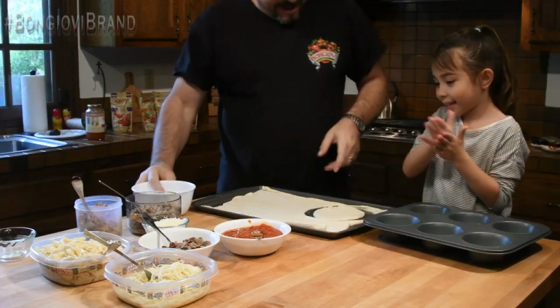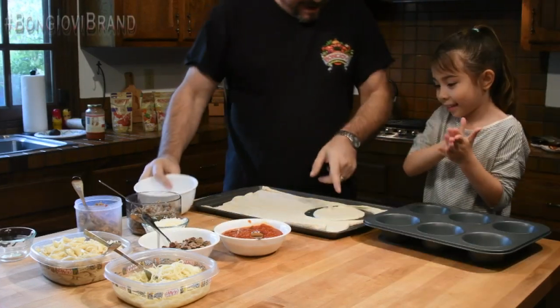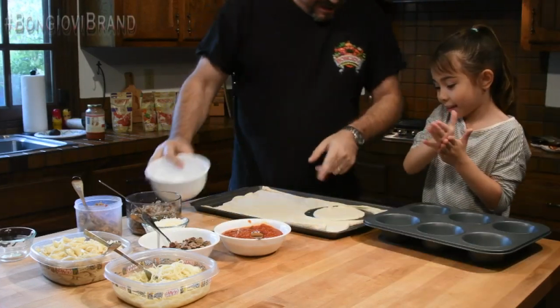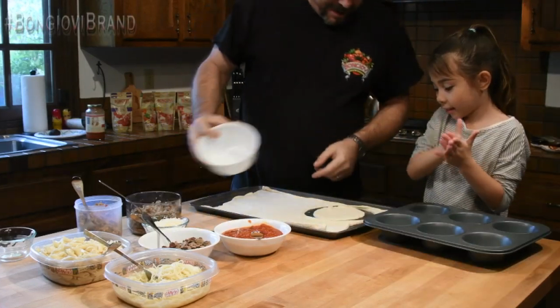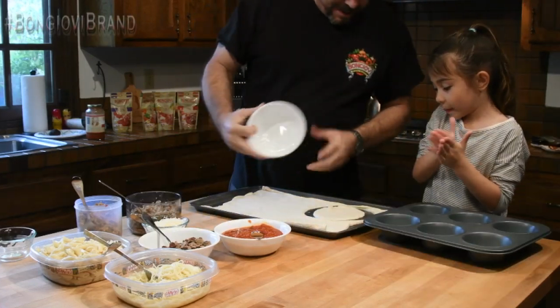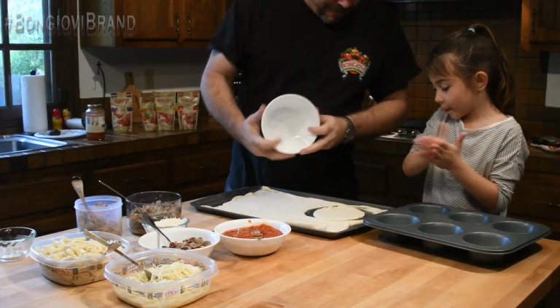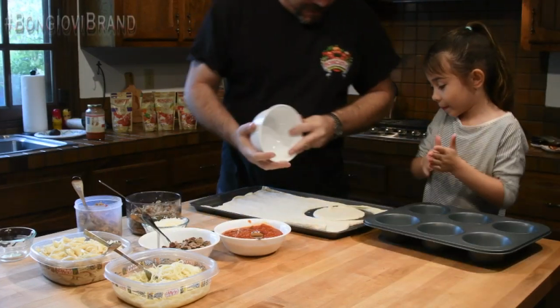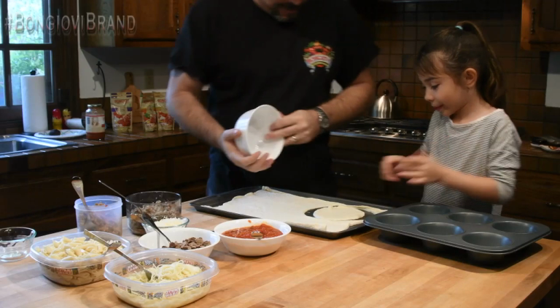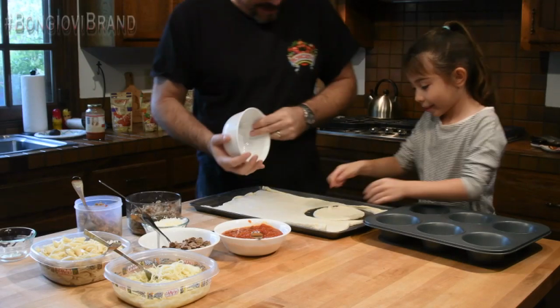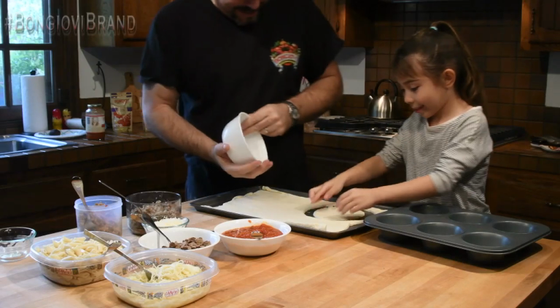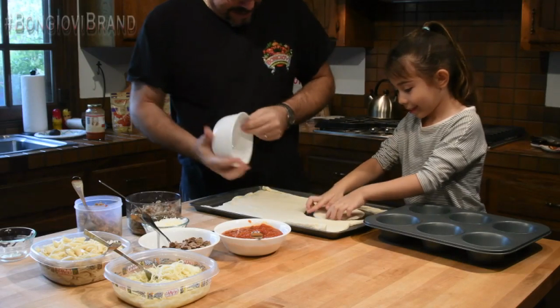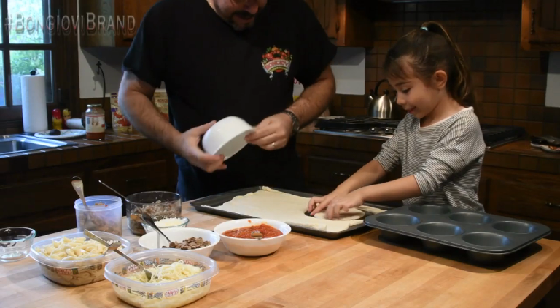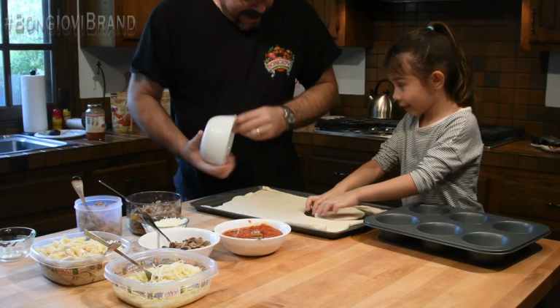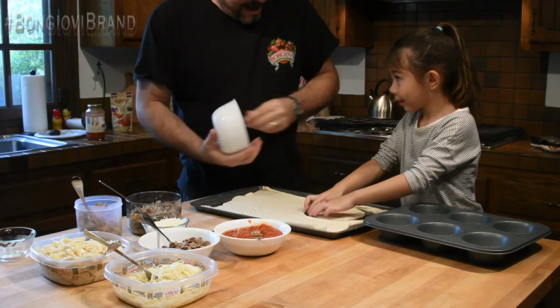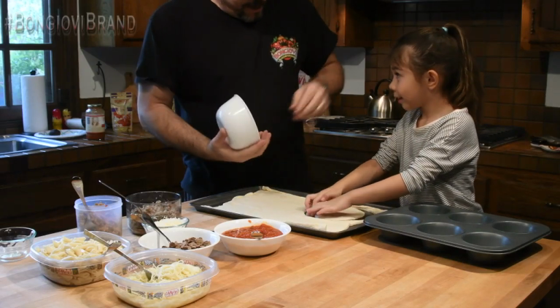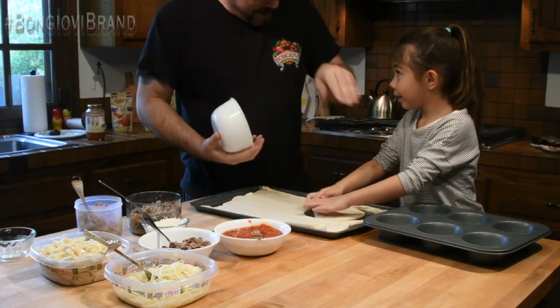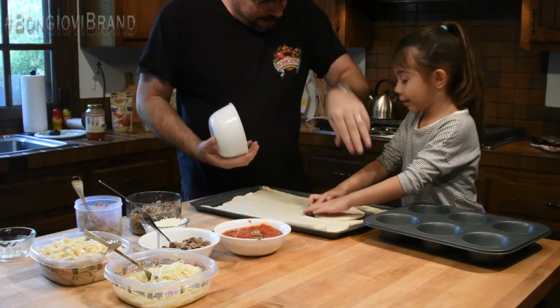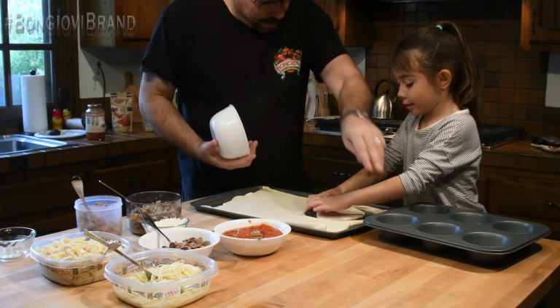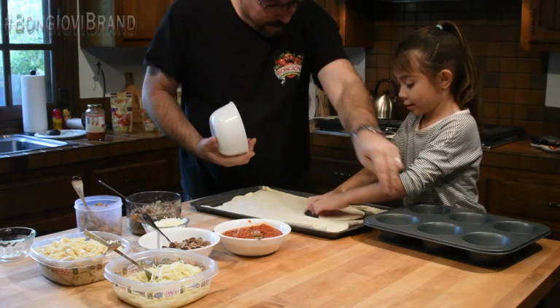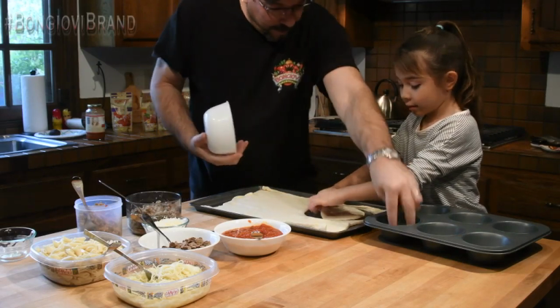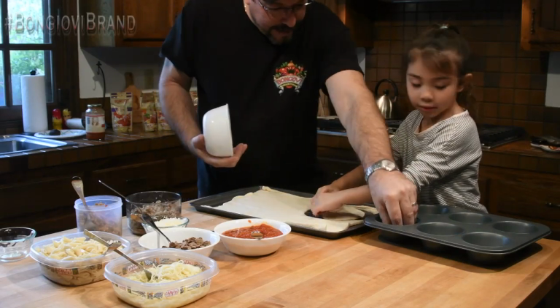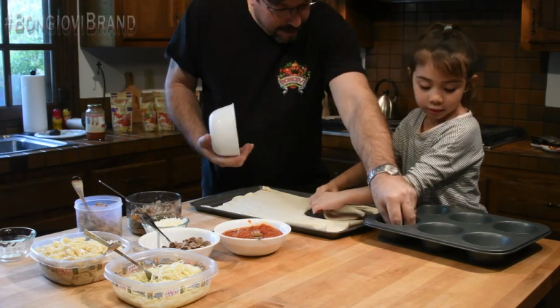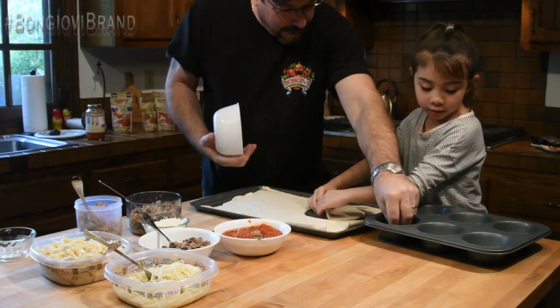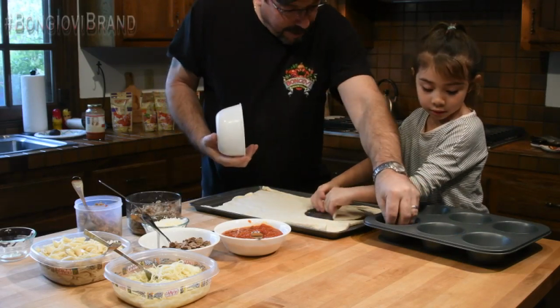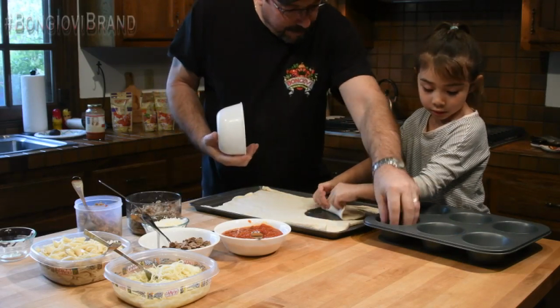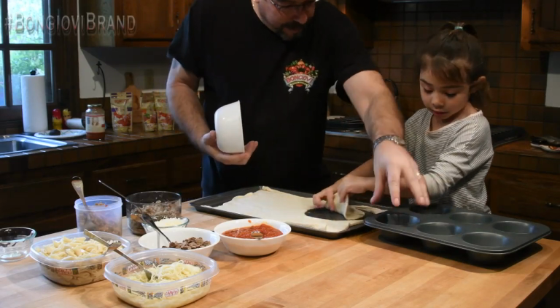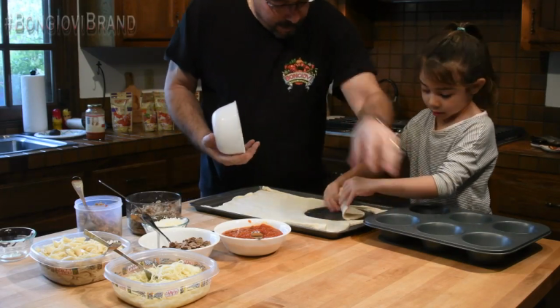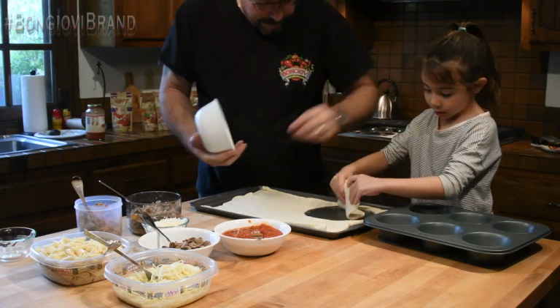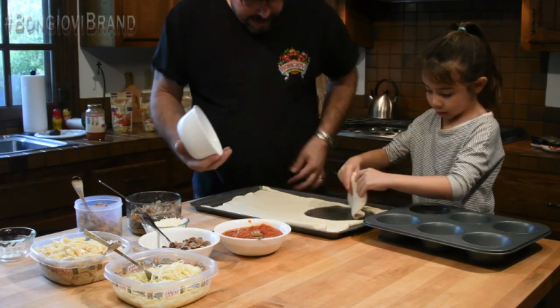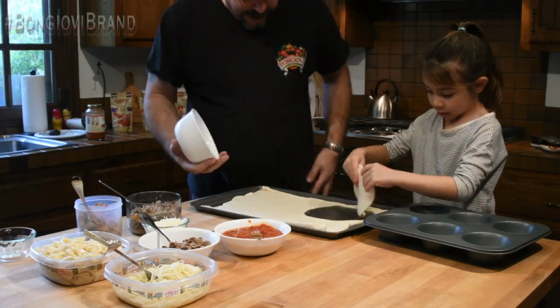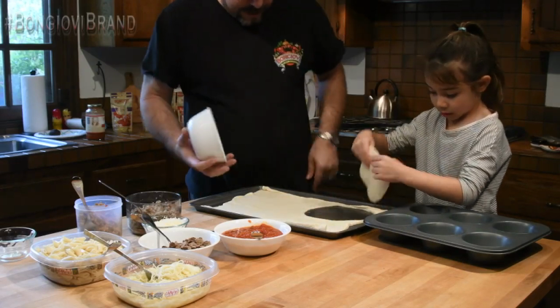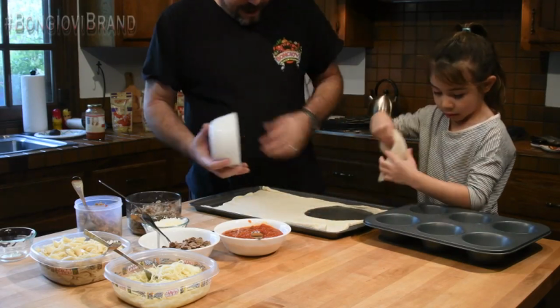Alright, so there's your first piece. Make sure you put it all the way down to the bottom and all the way up the sides, alright?